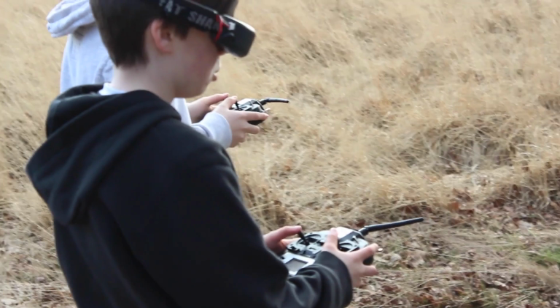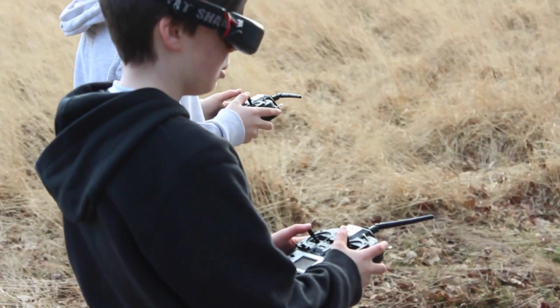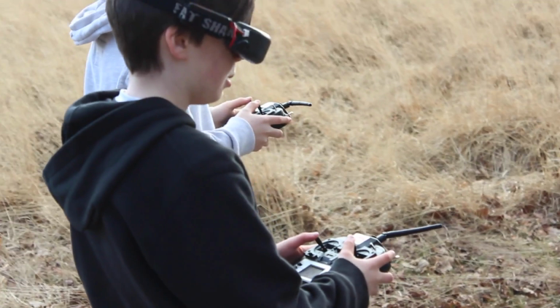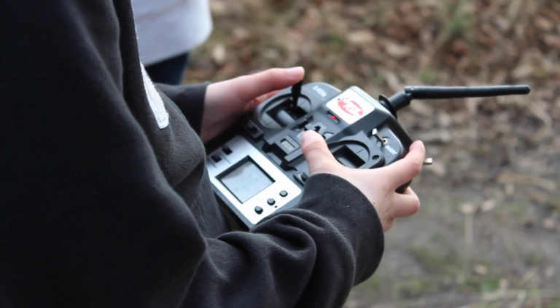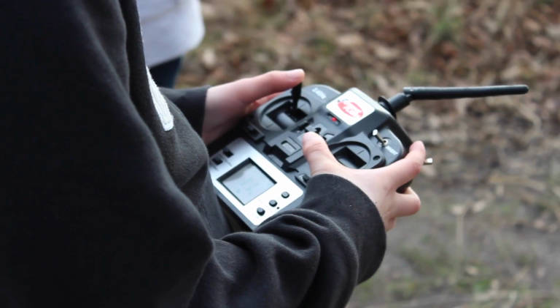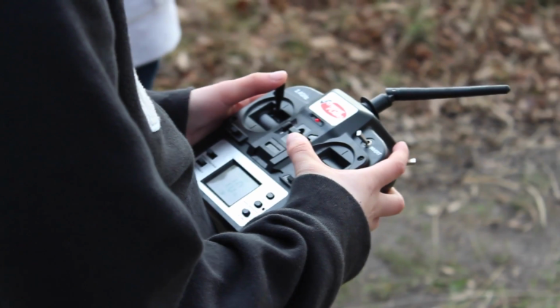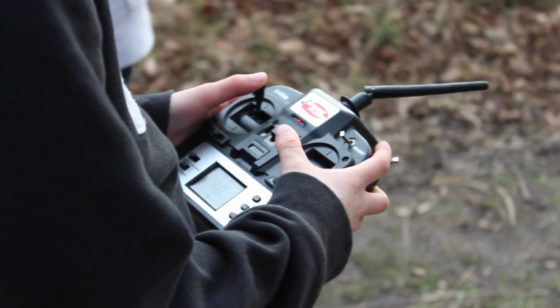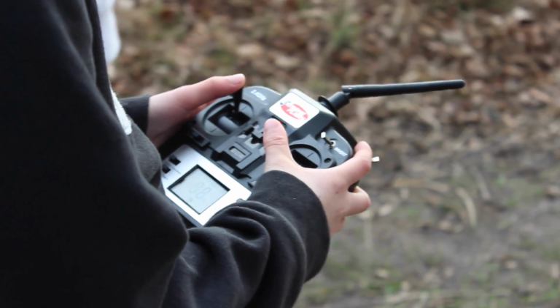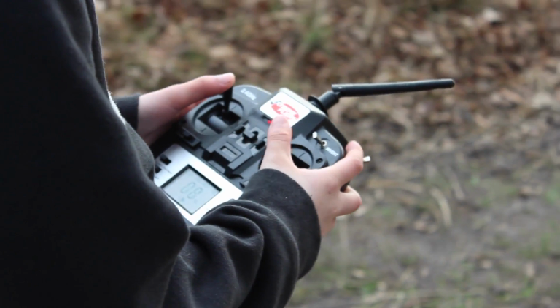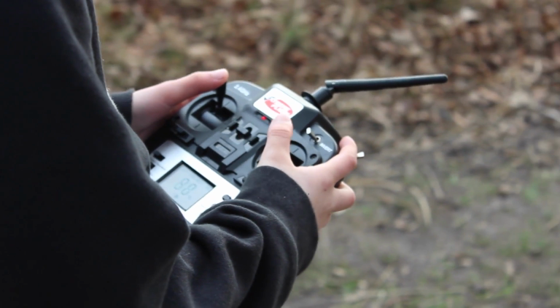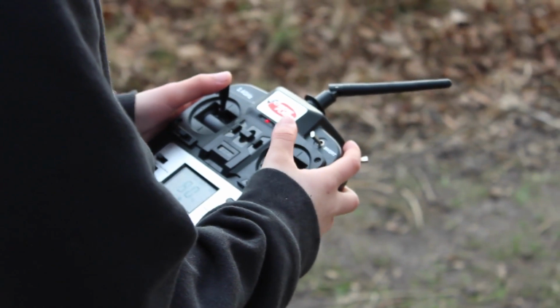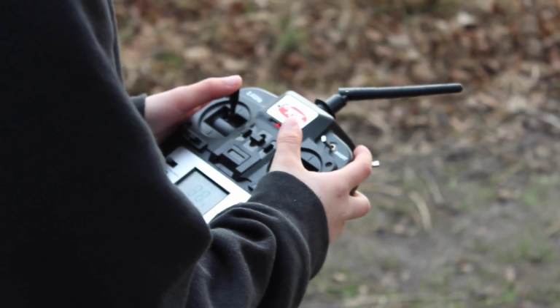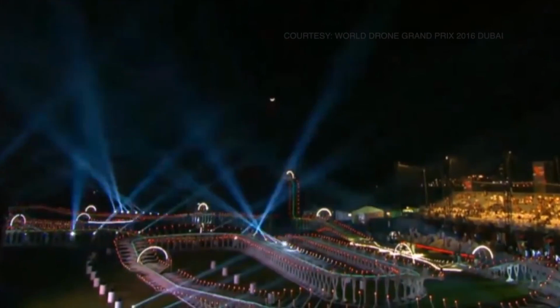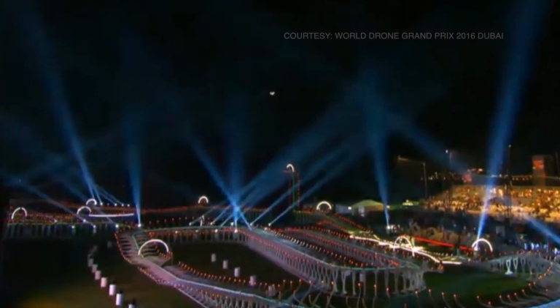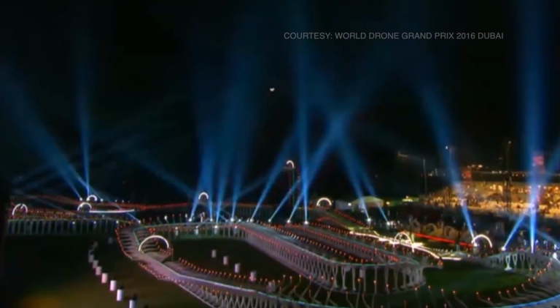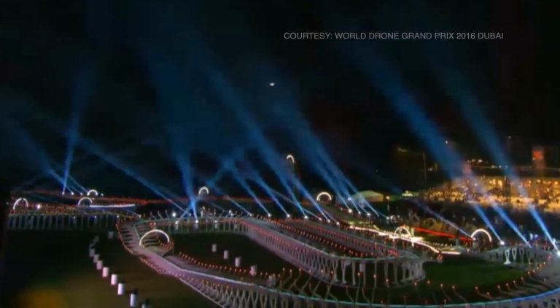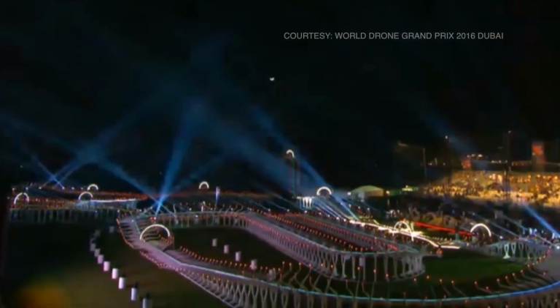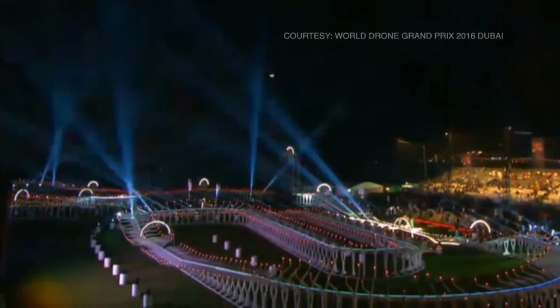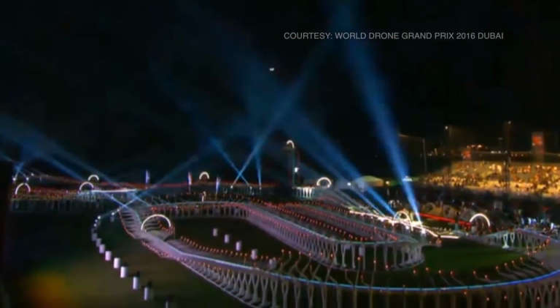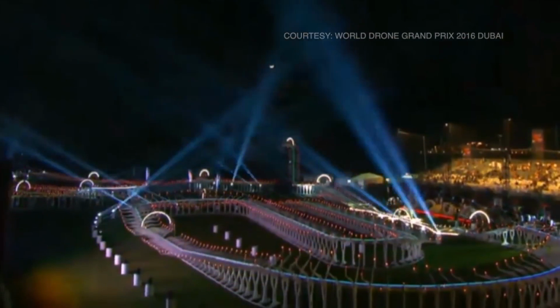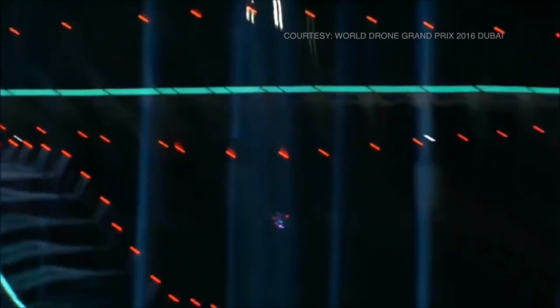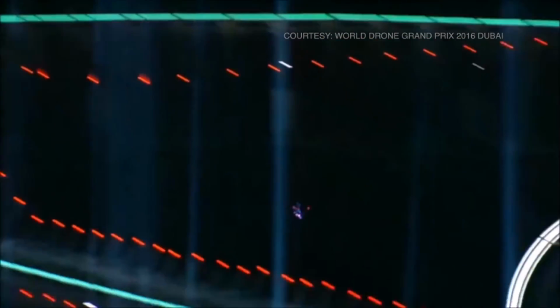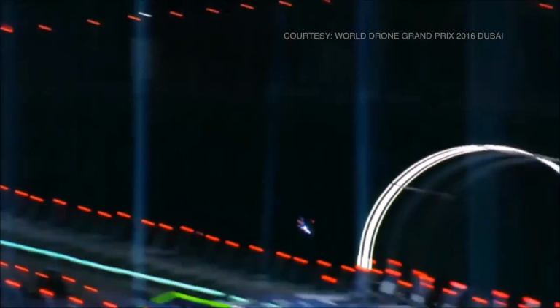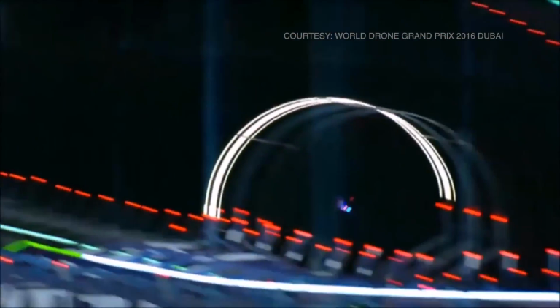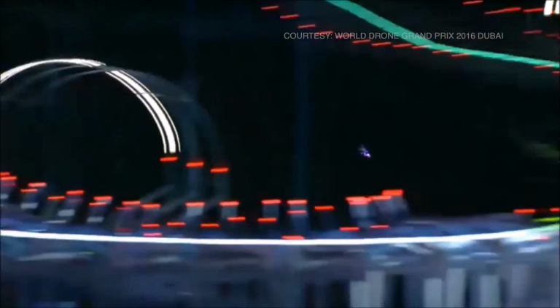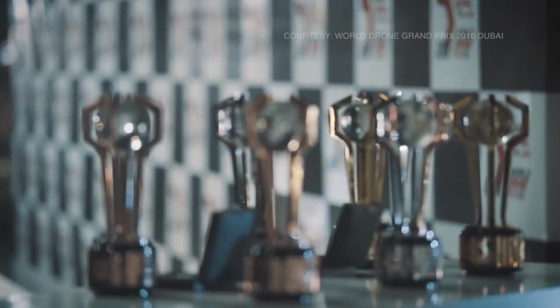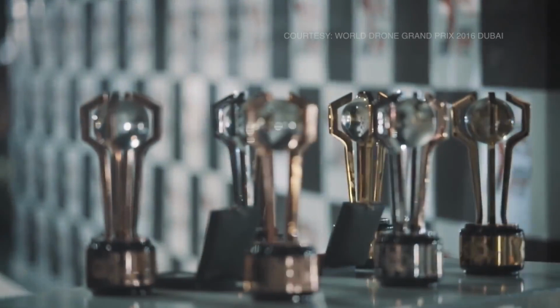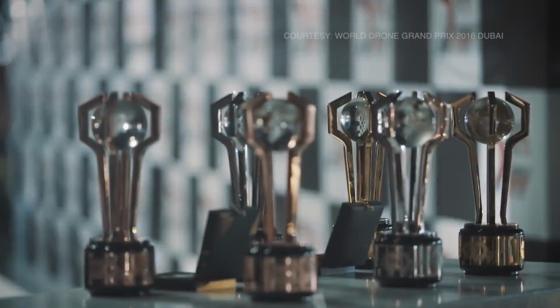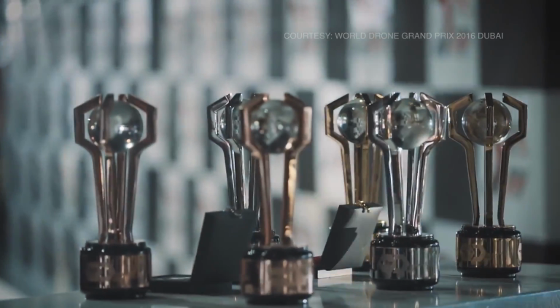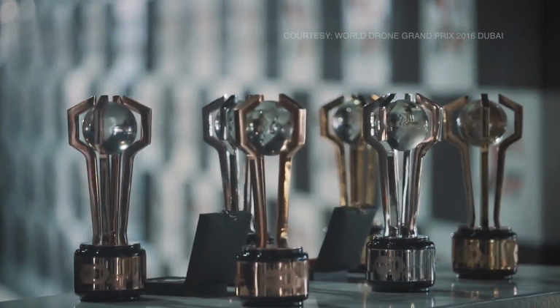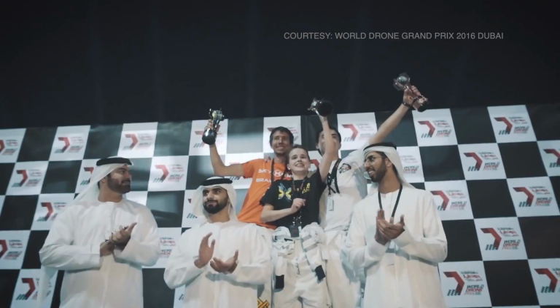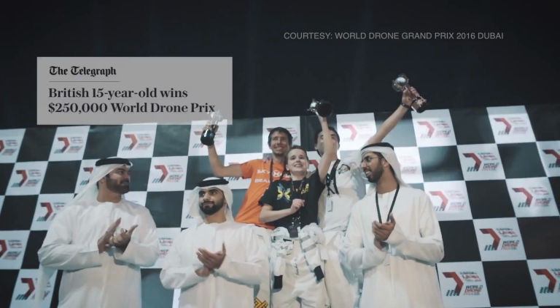Piloting the drone is similar to the controls of a computer game, and drone racing has now become a sport, with international competitions and world championships.